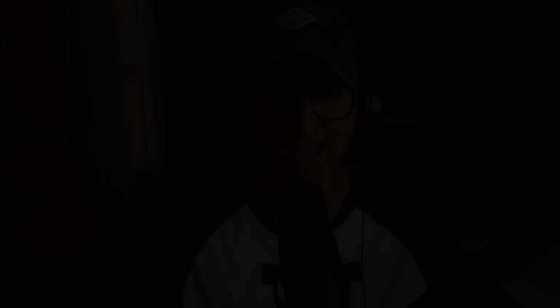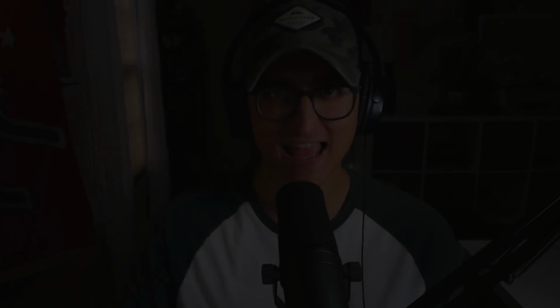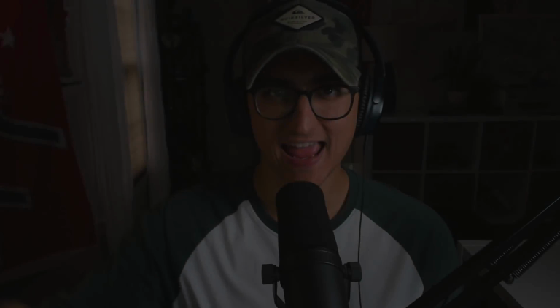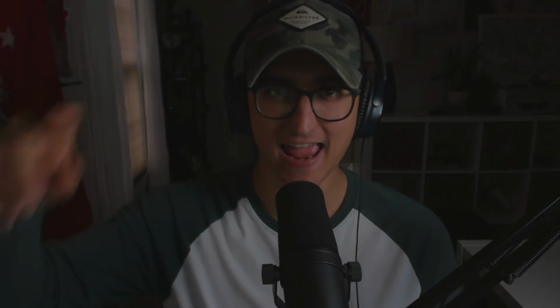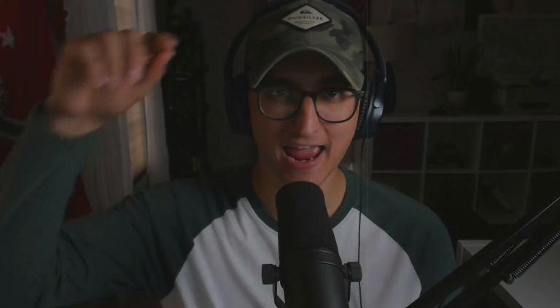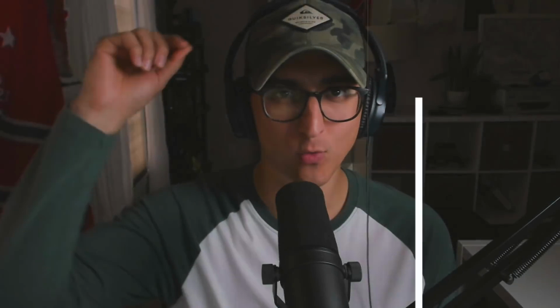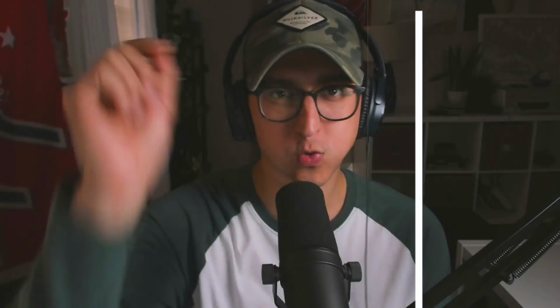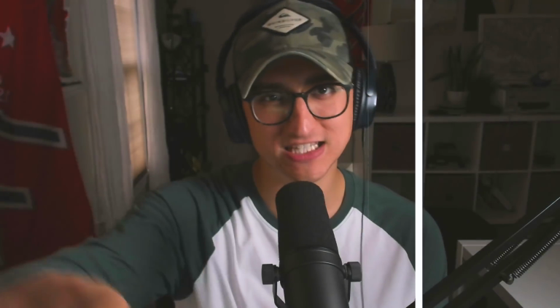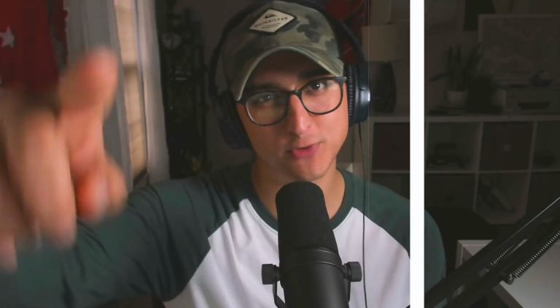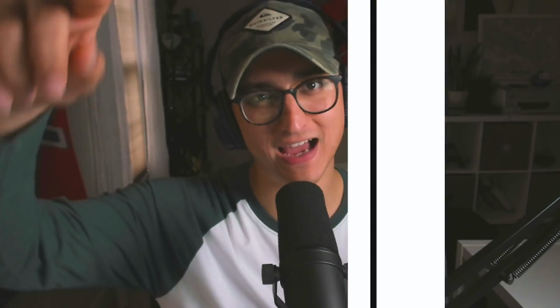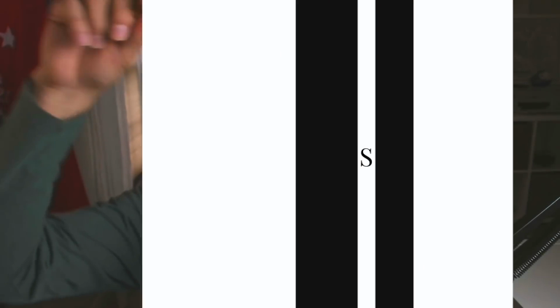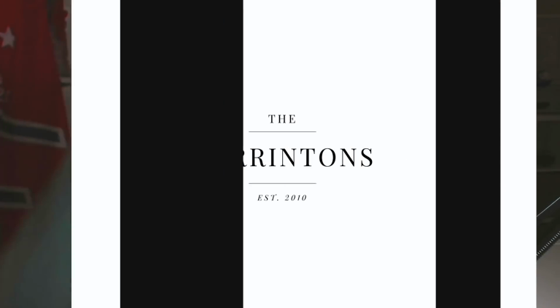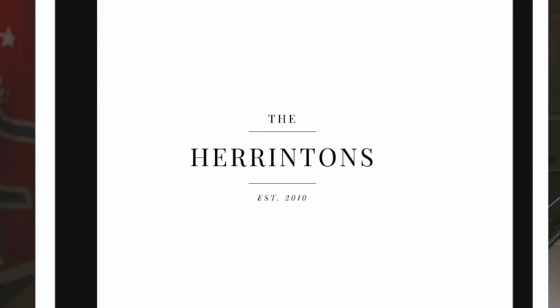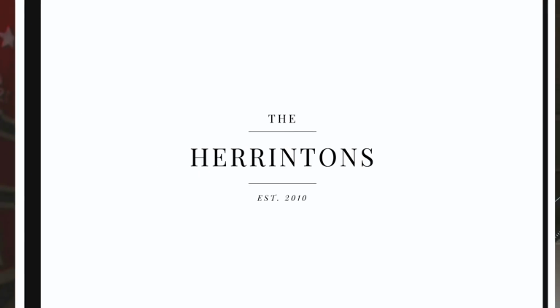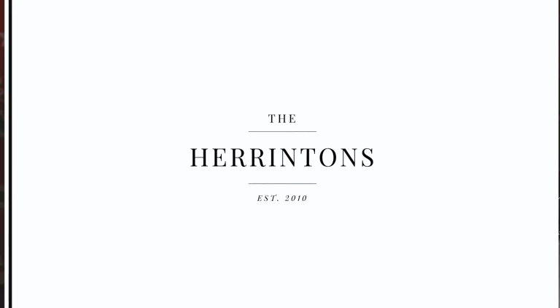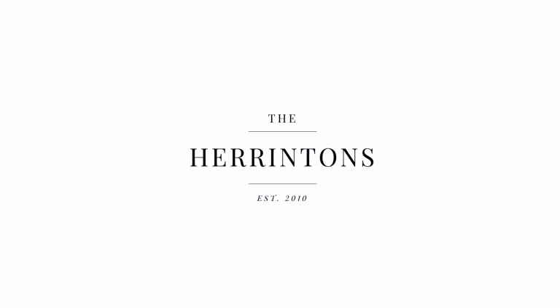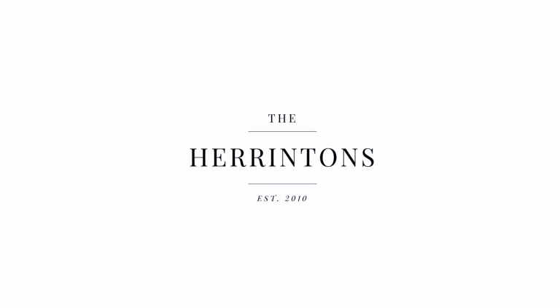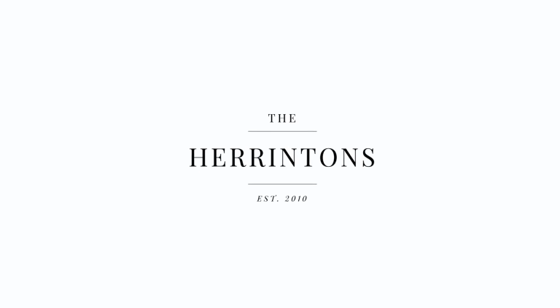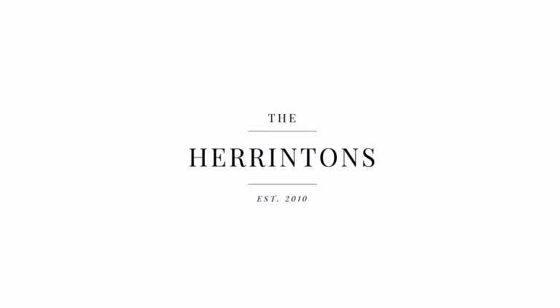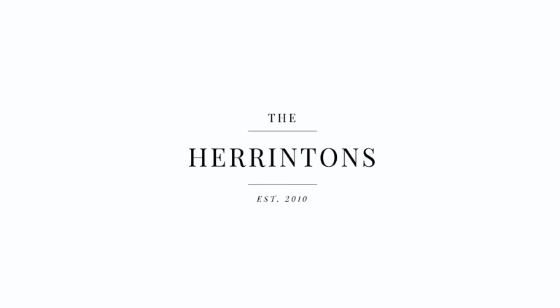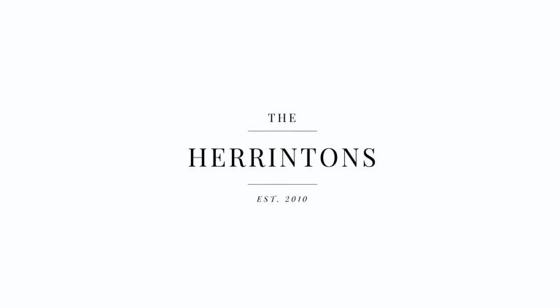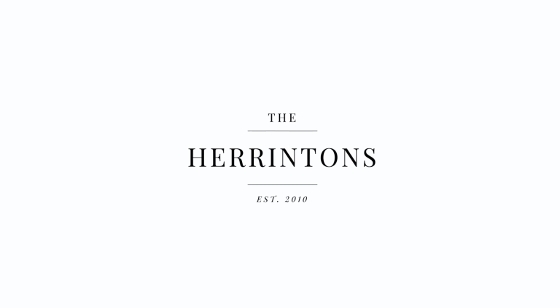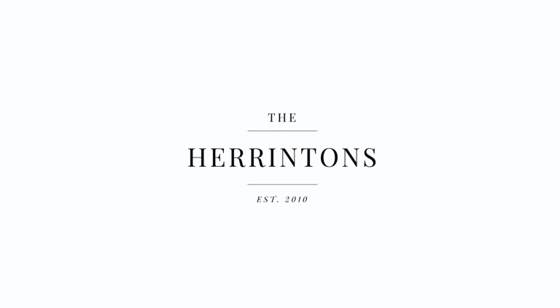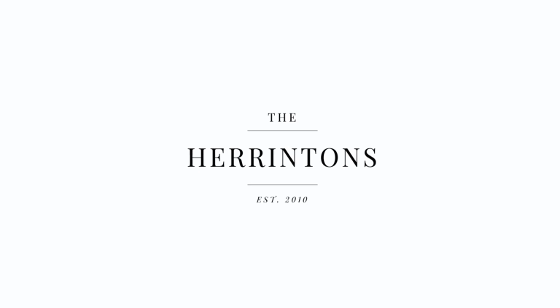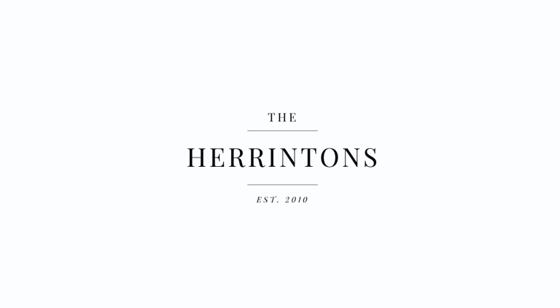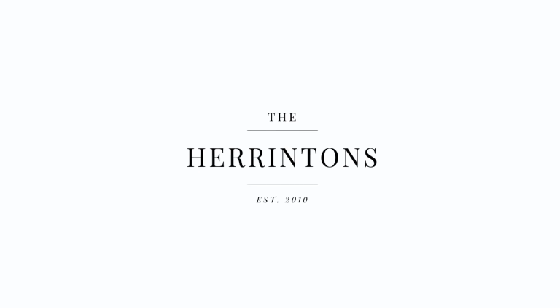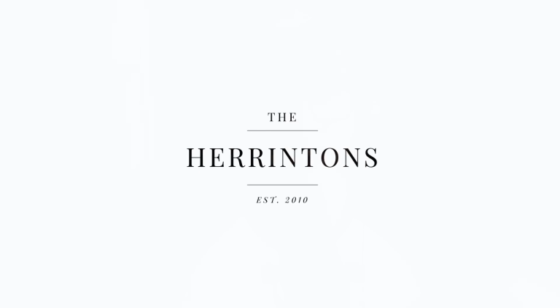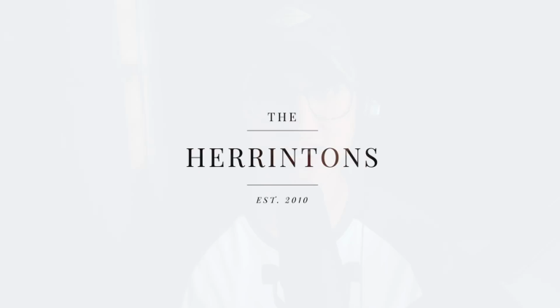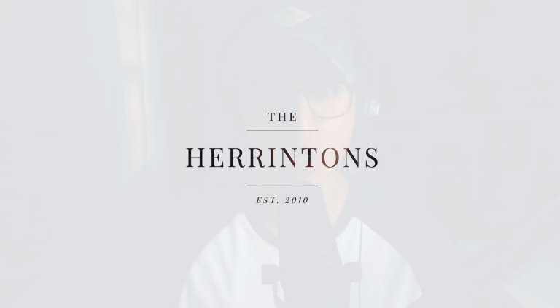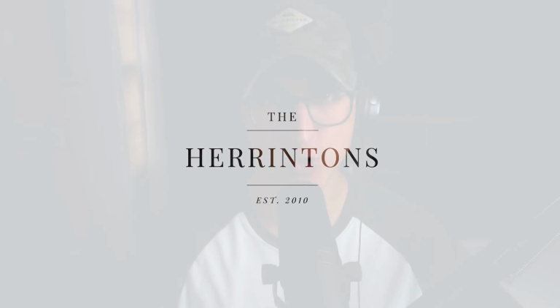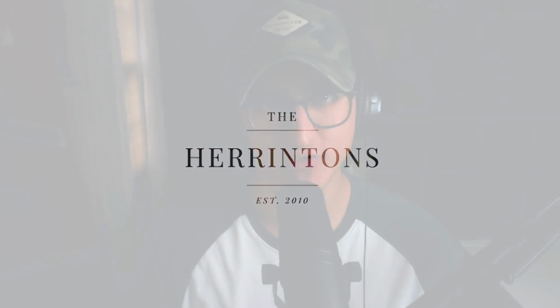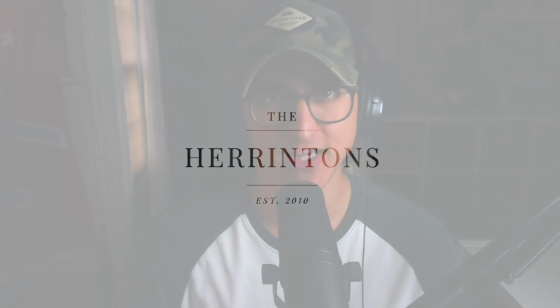Hey, what's up you guys? It's Tyler from the Harrington's and we're back today with a brand new video.